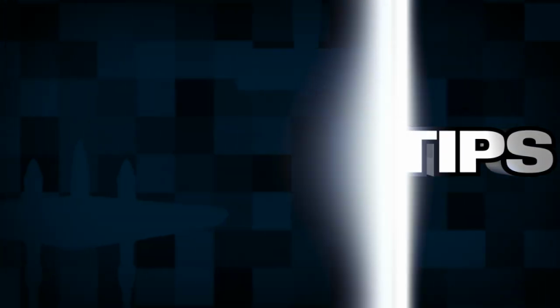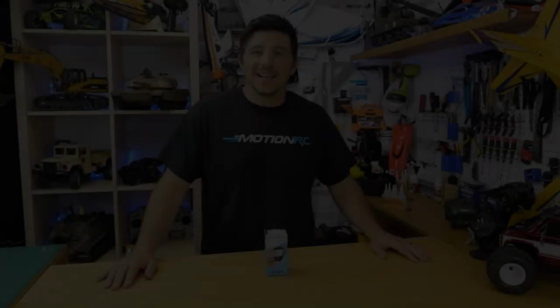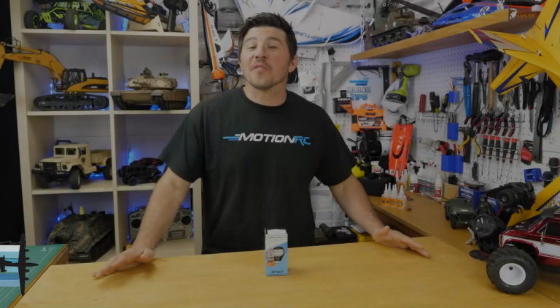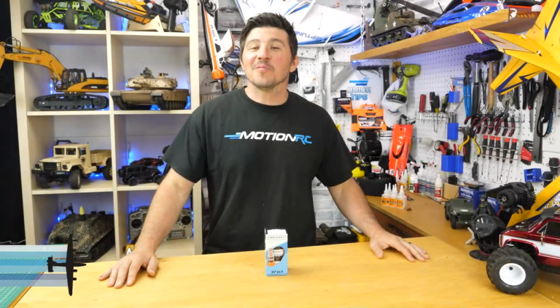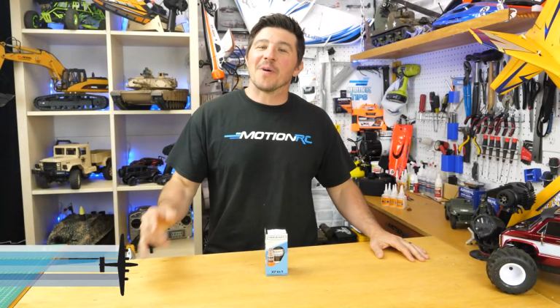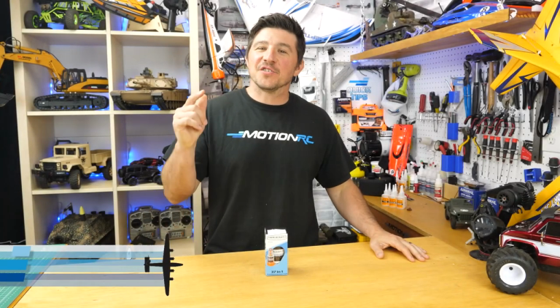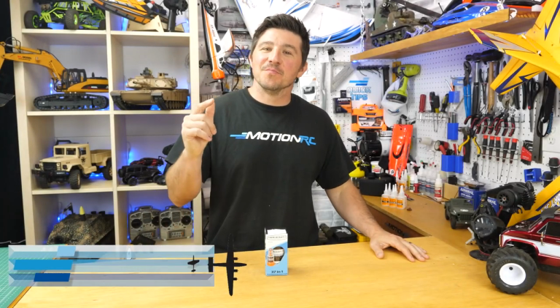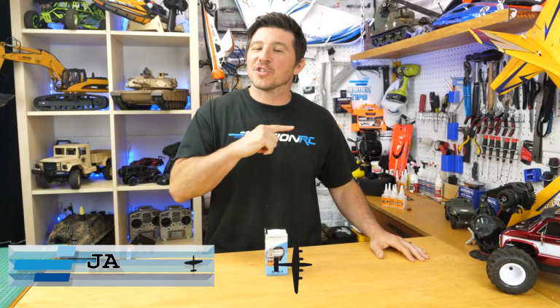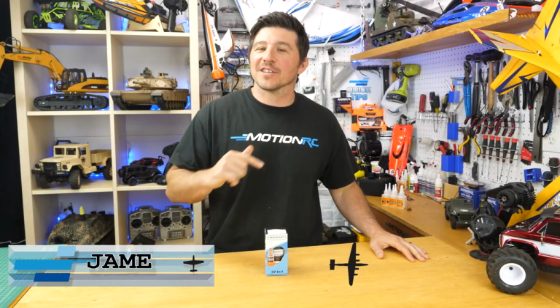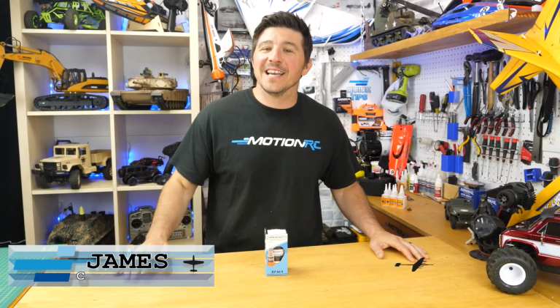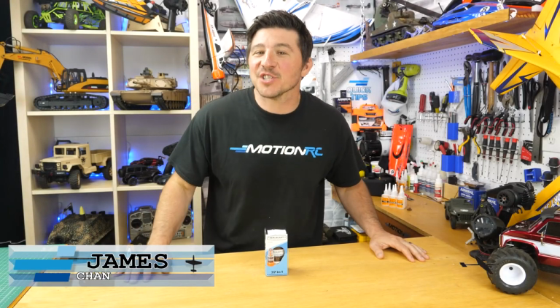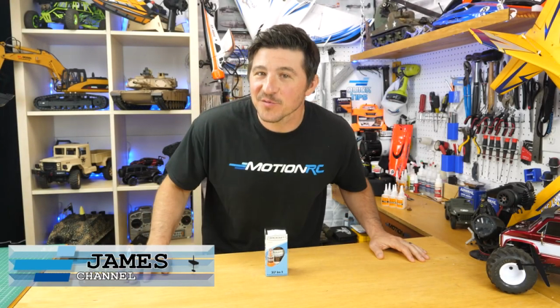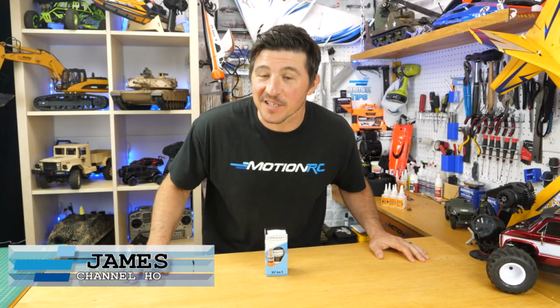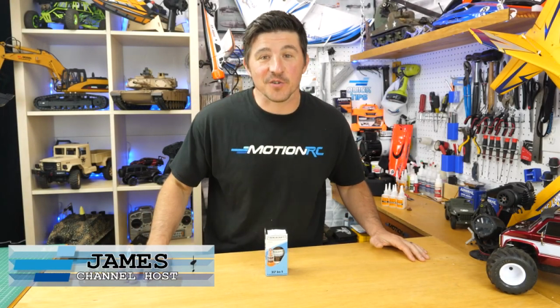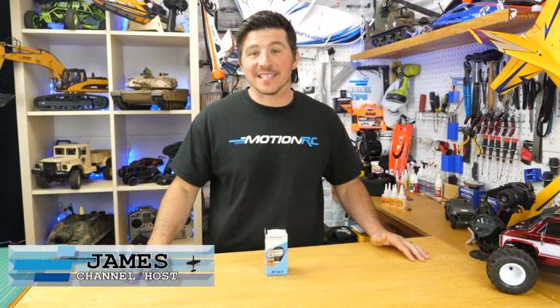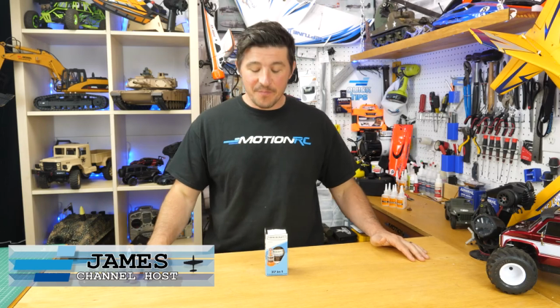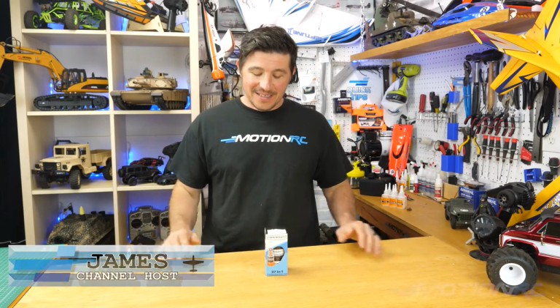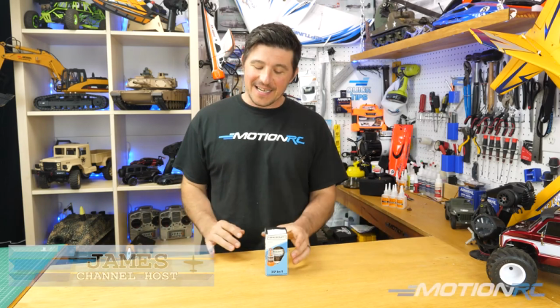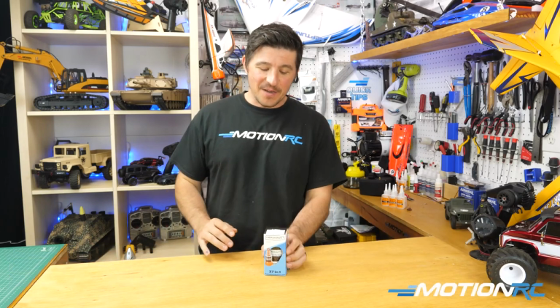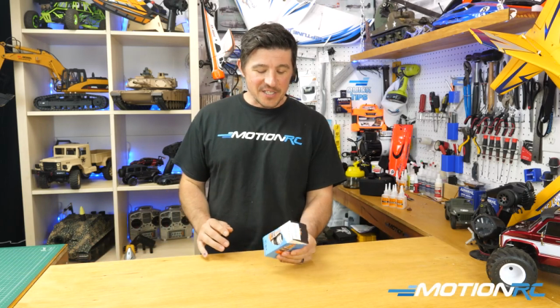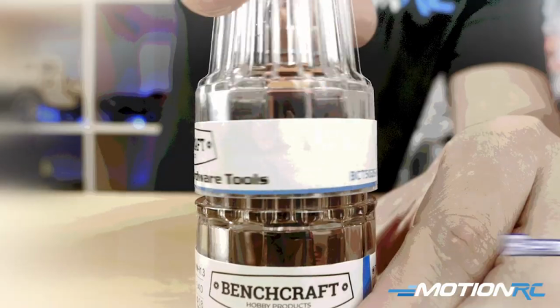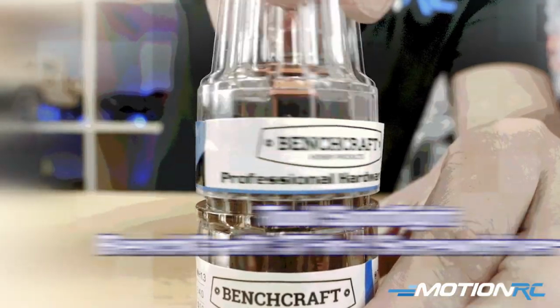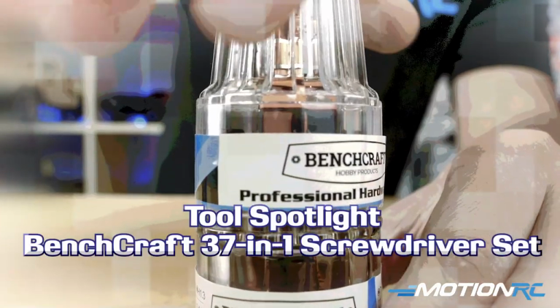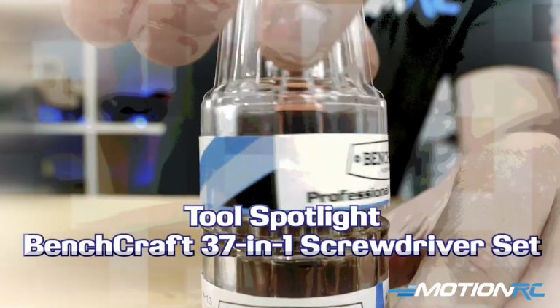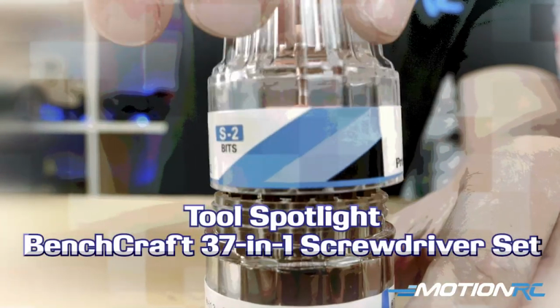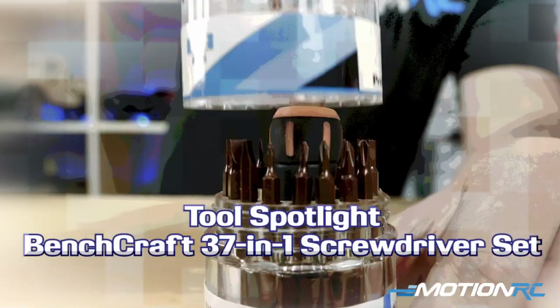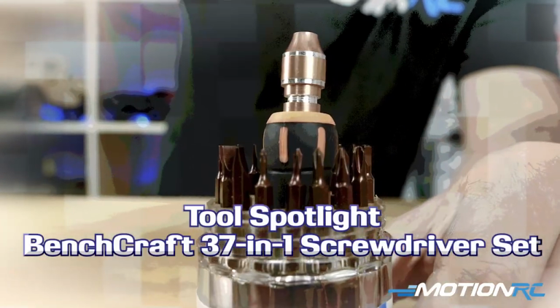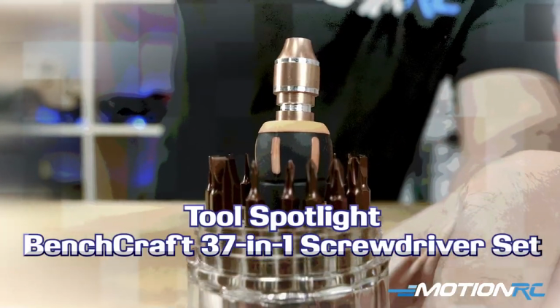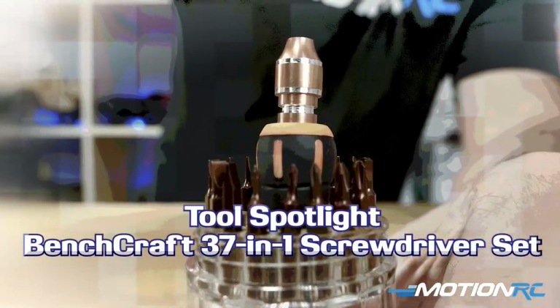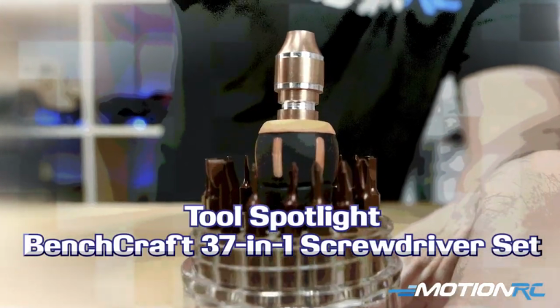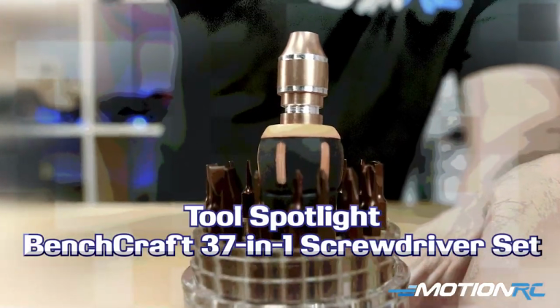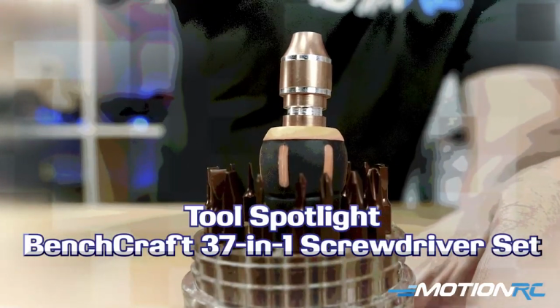Hello everyone, welcome back to MotionRC. I'm James with another quick tip. Today's tip is going to be another addition to our Benchcraft lineup of tools.